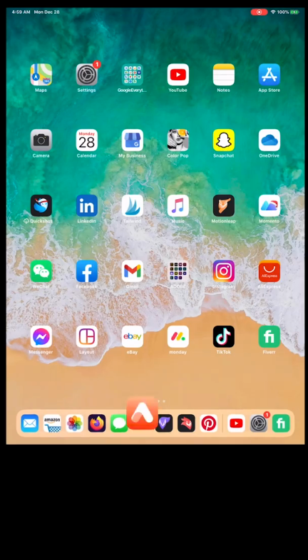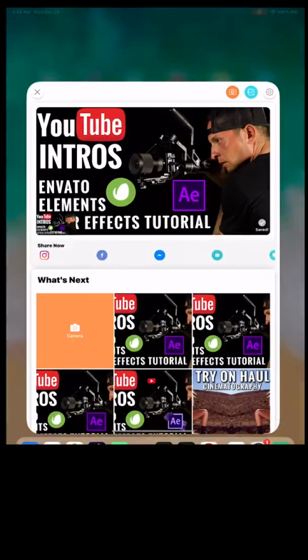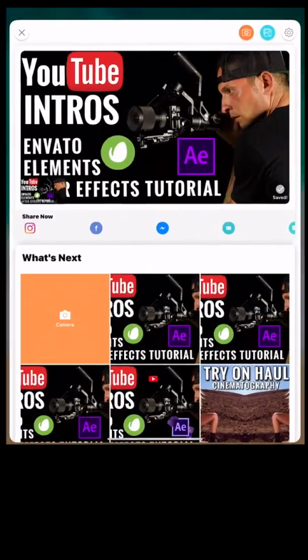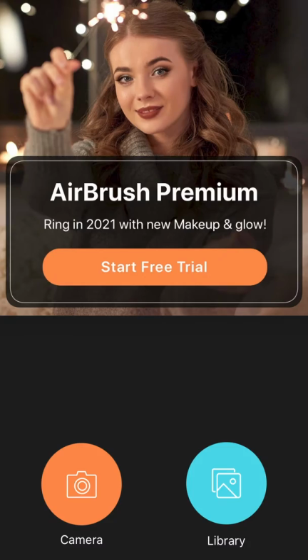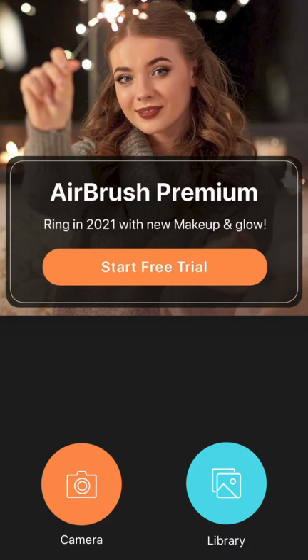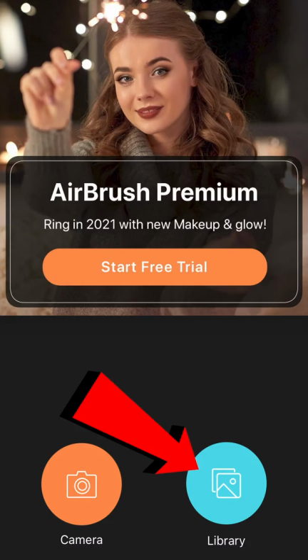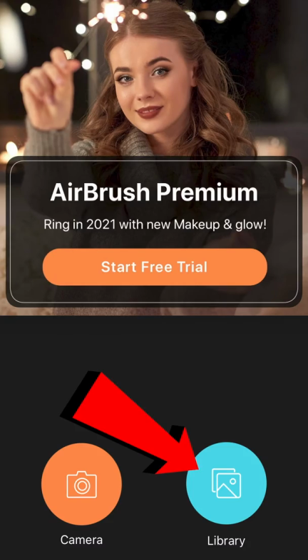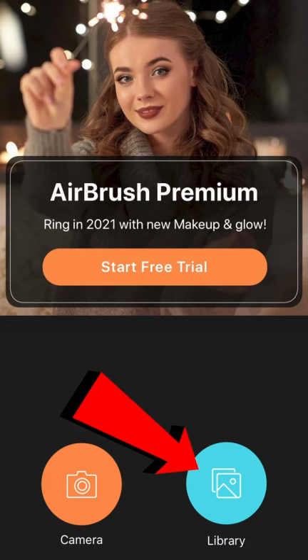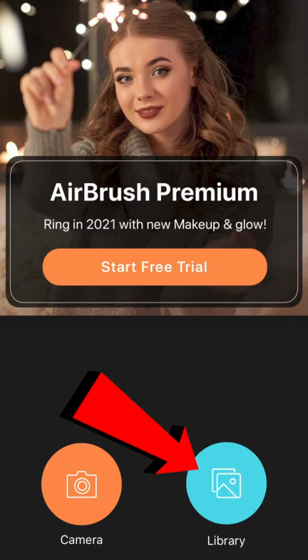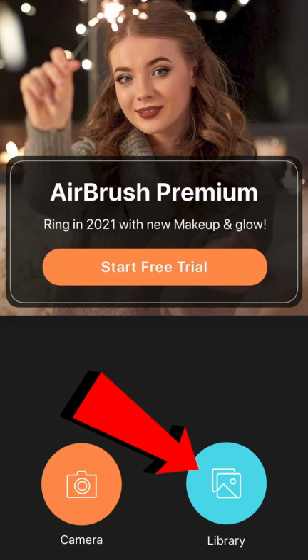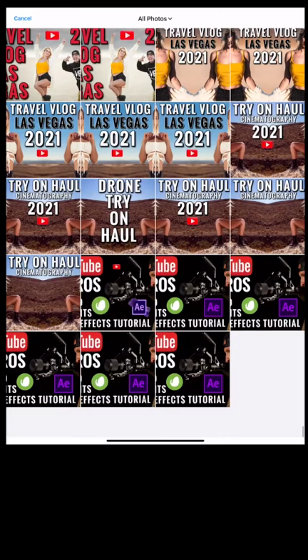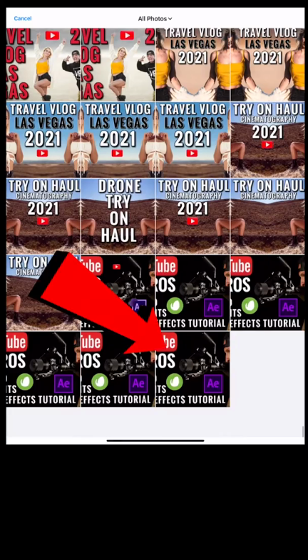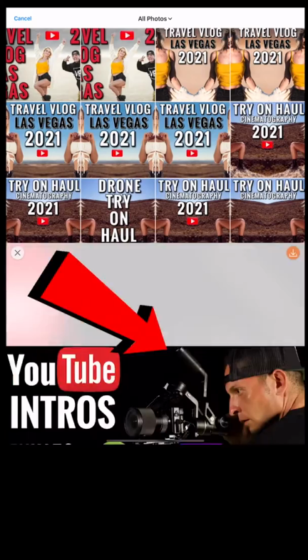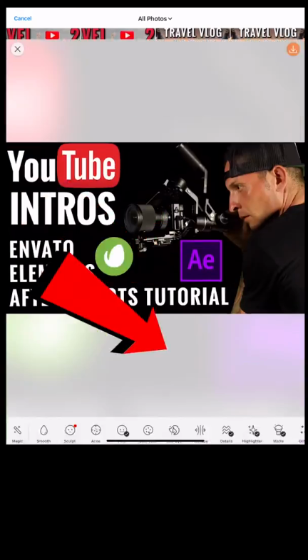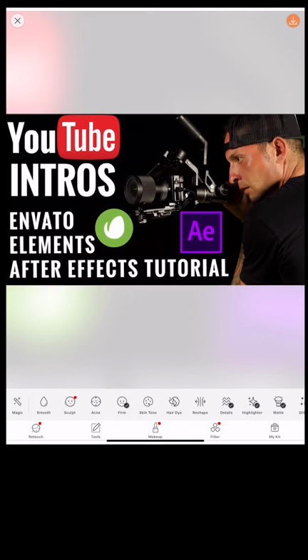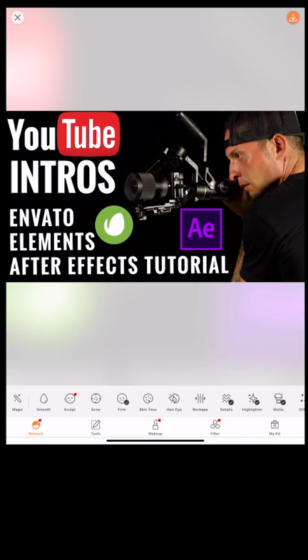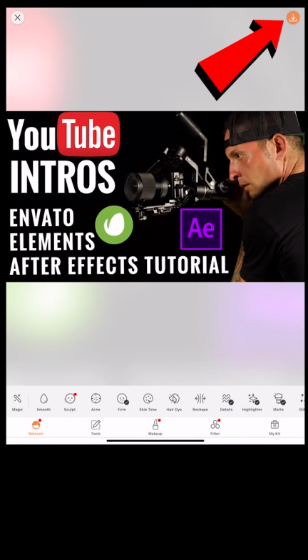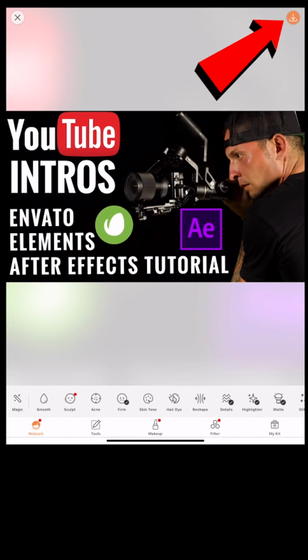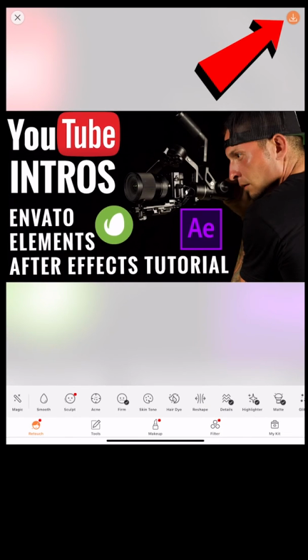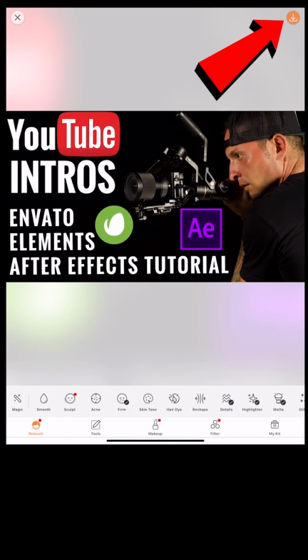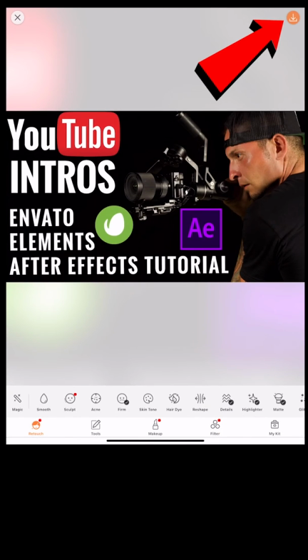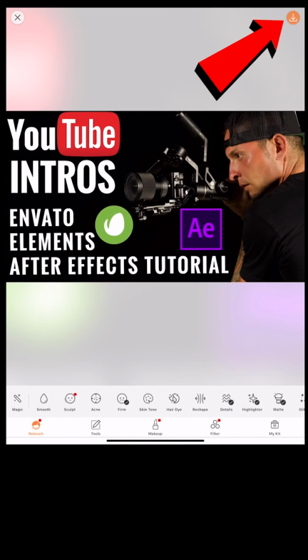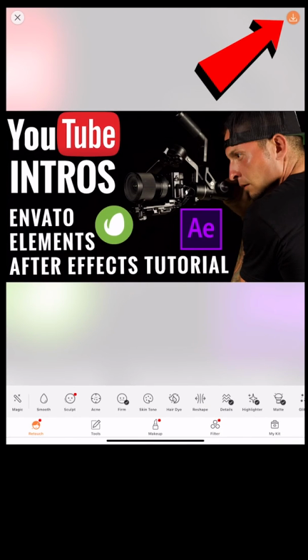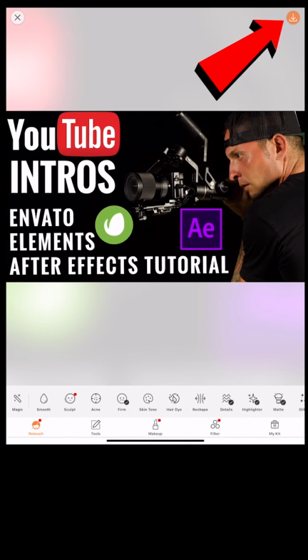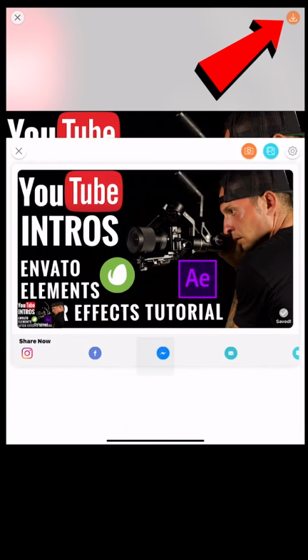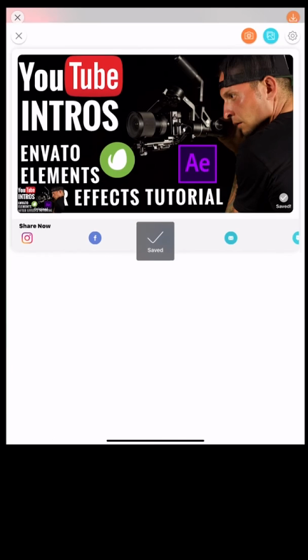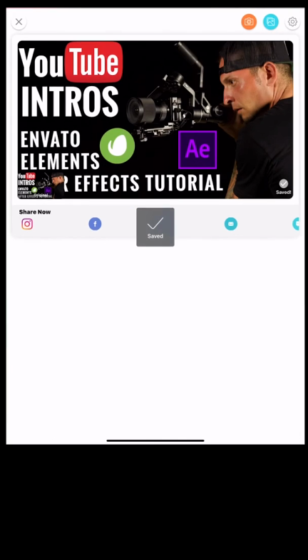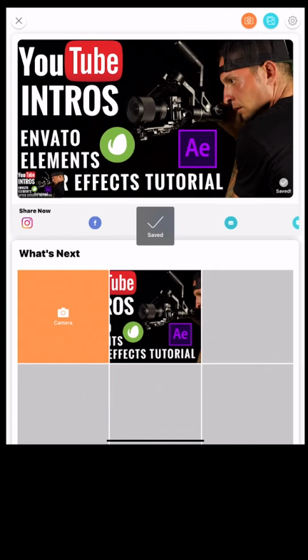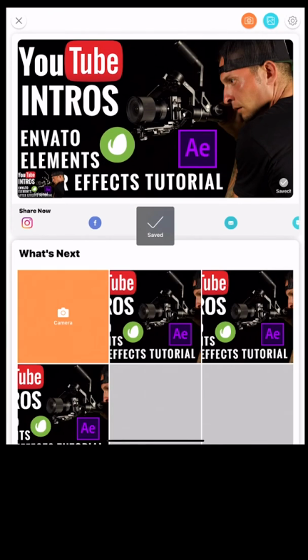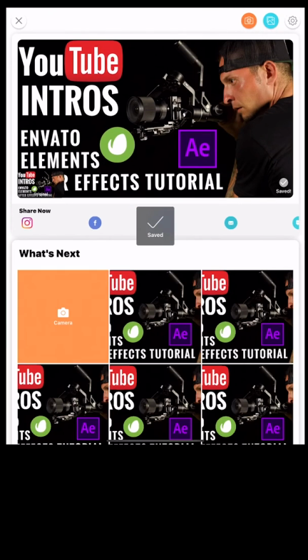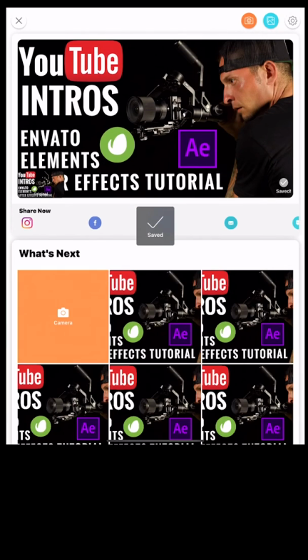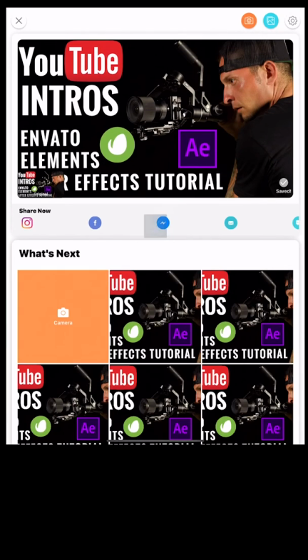Now we're going to open the app called Airbrush, go into library, grab your thumbnail, click on the top right-hand corner, the orange arrow, and this will re-save the photo.